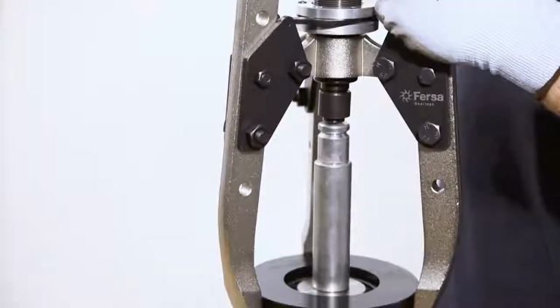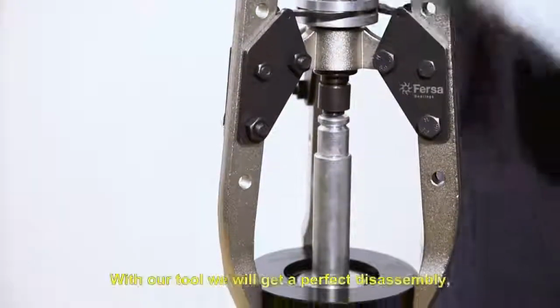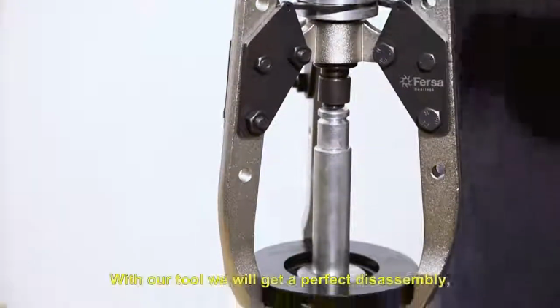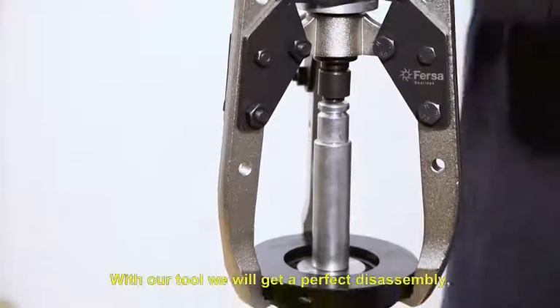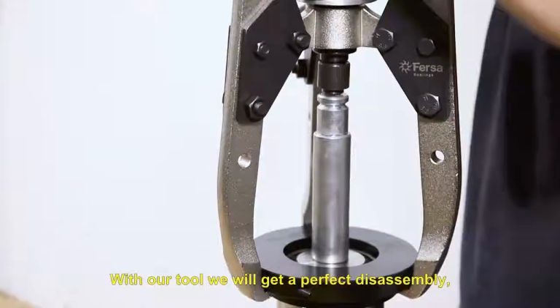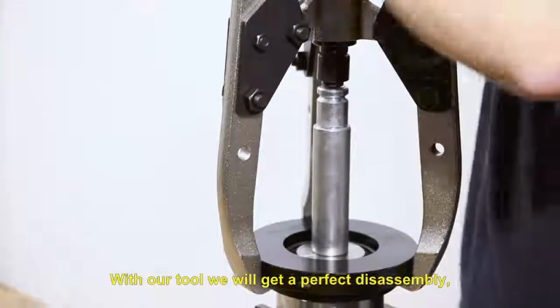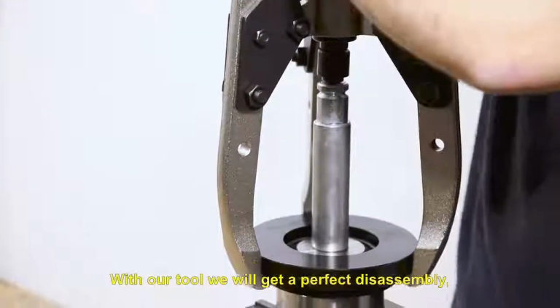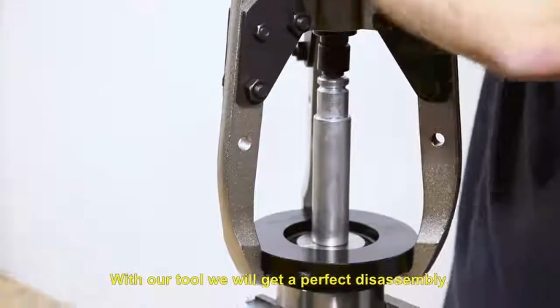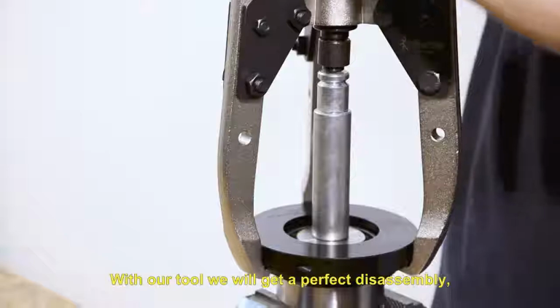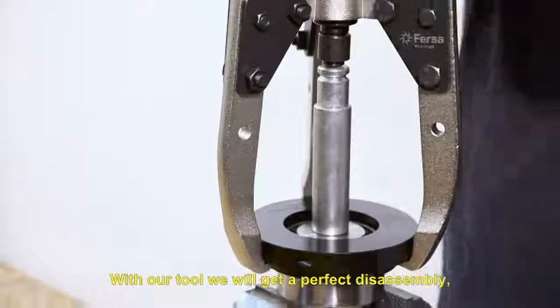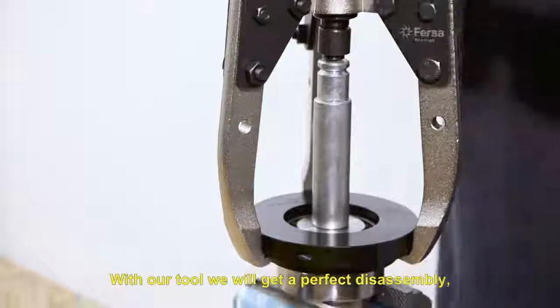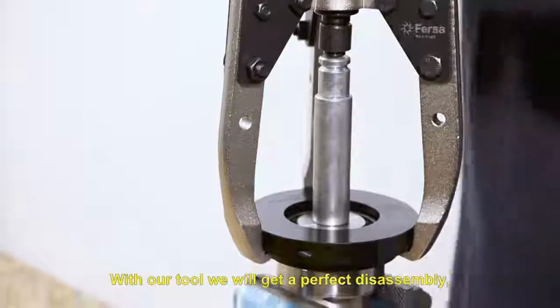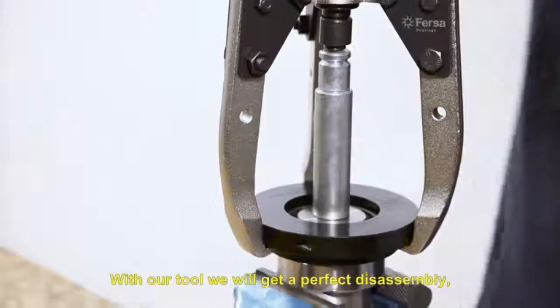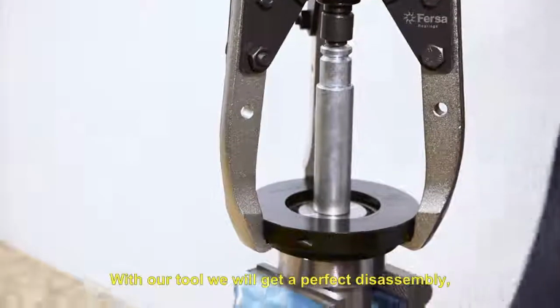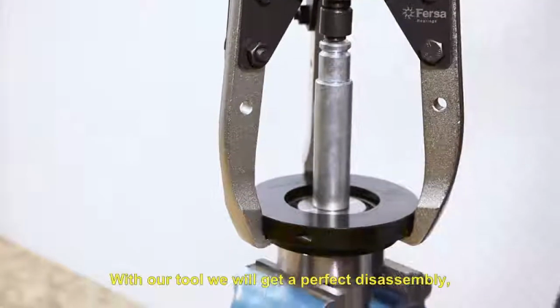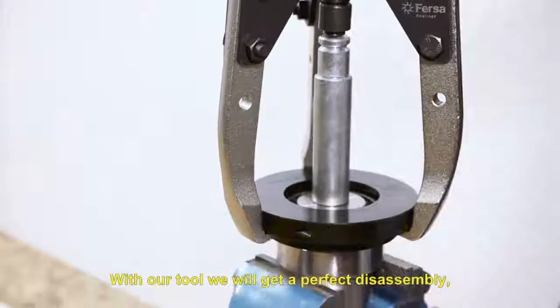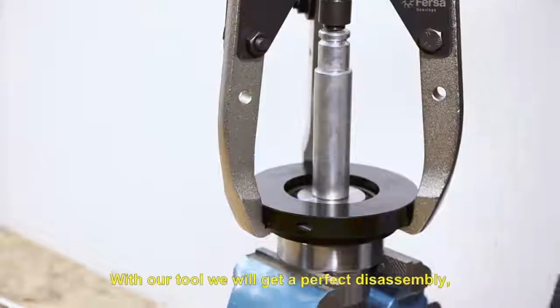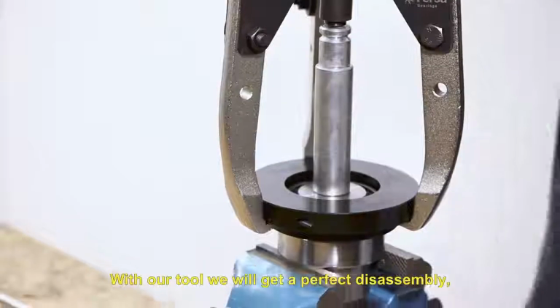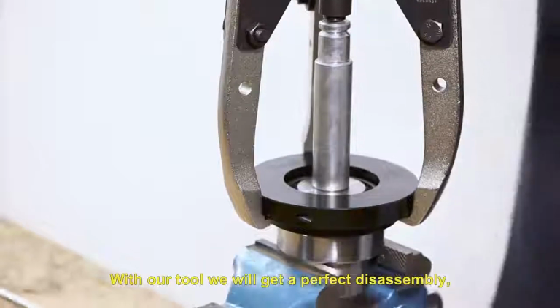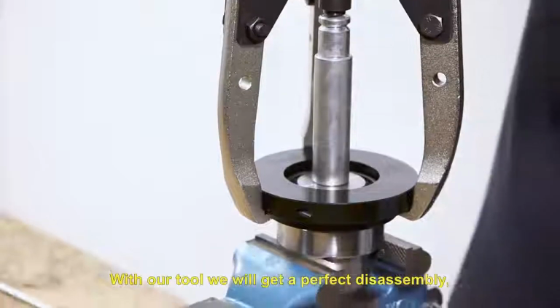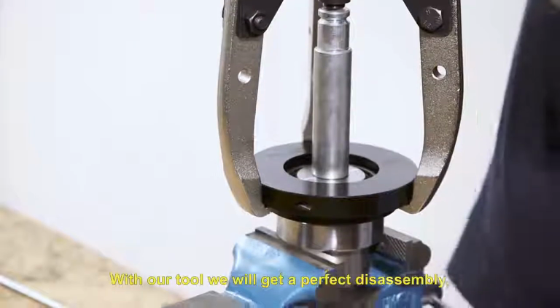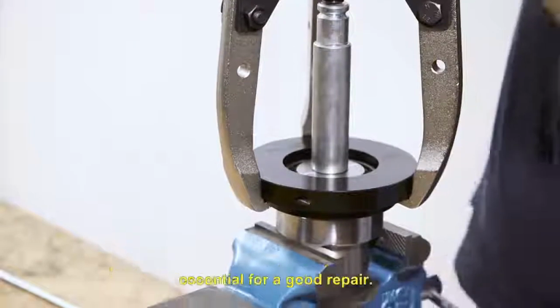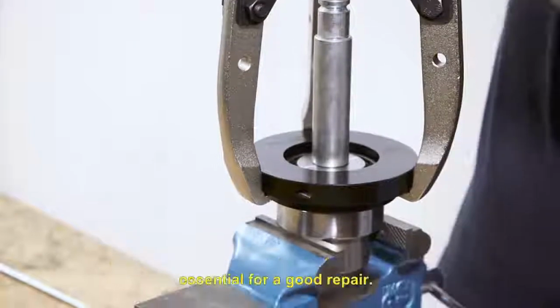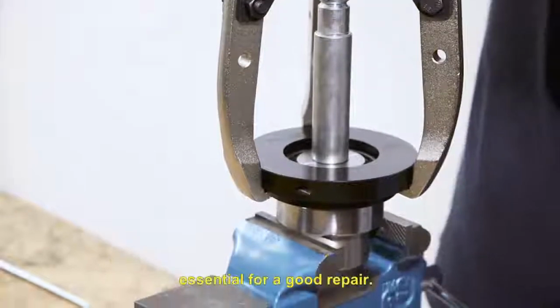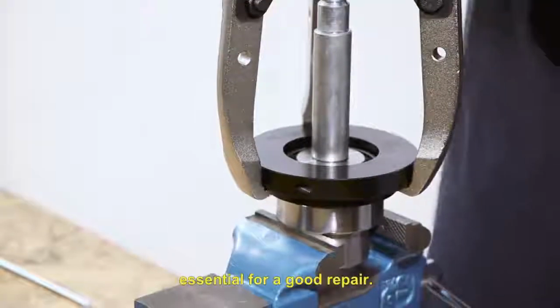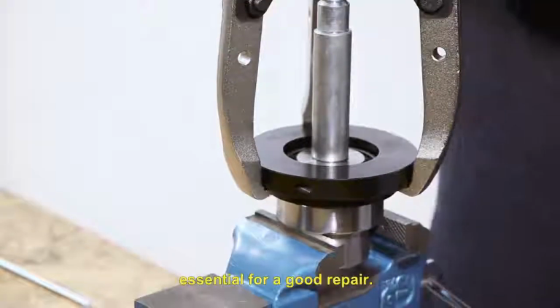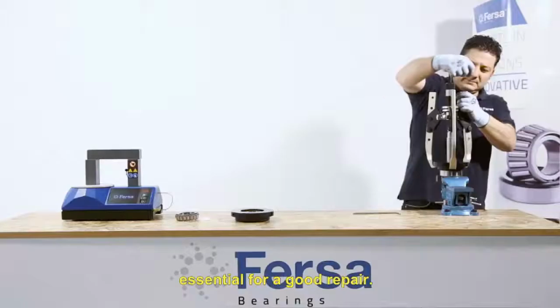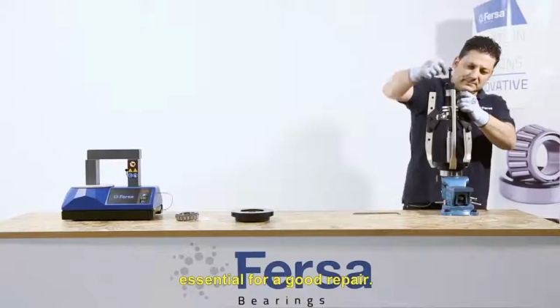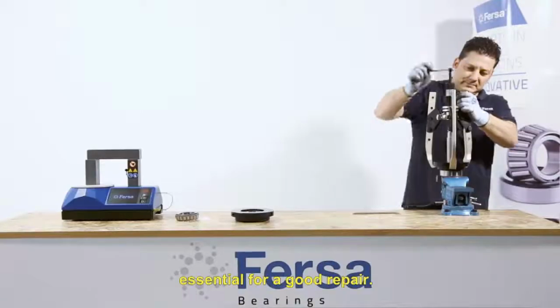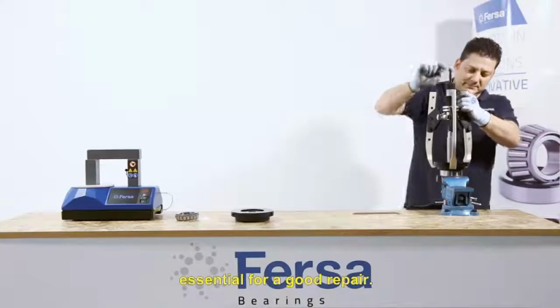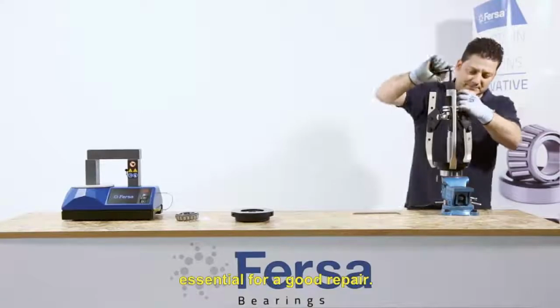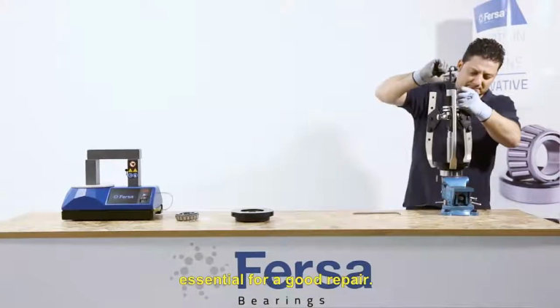With our tool, we will get a perfect disassembly, essential for a good repair.